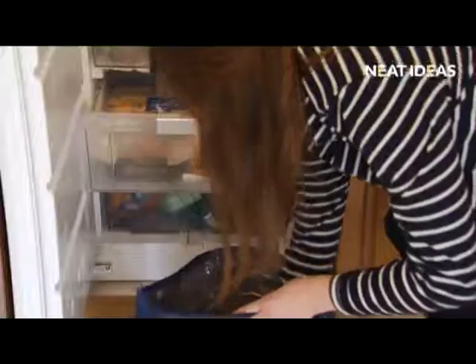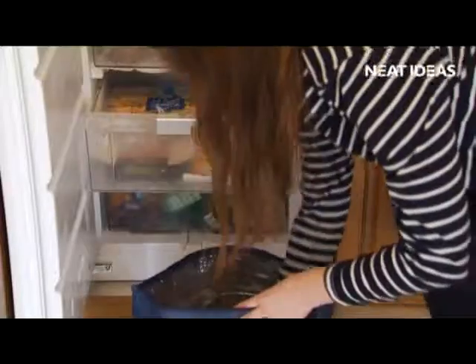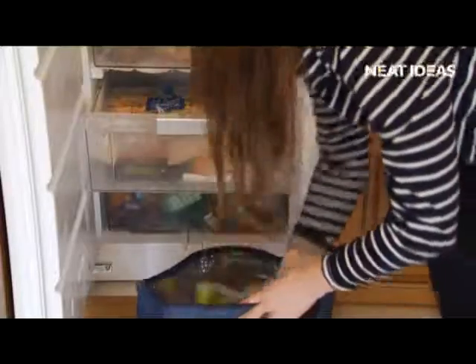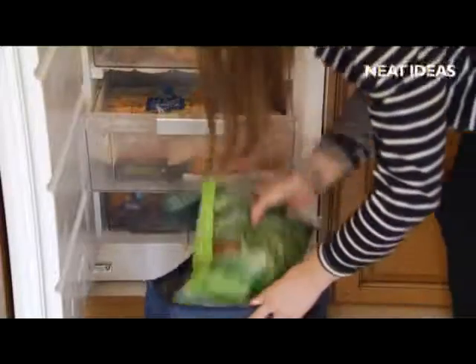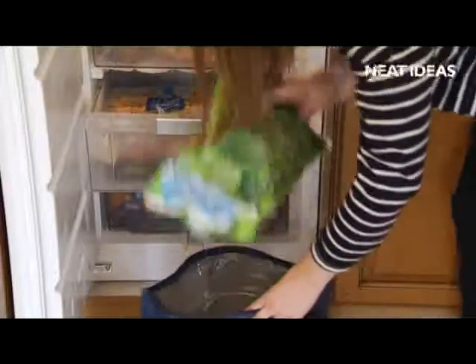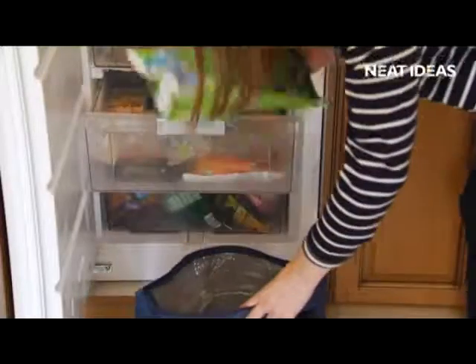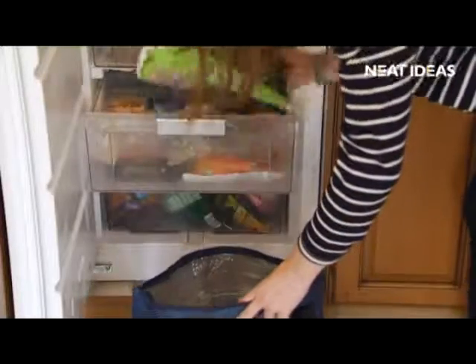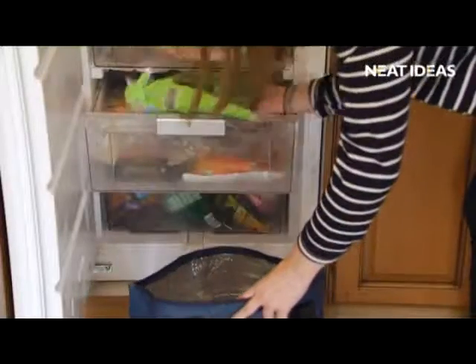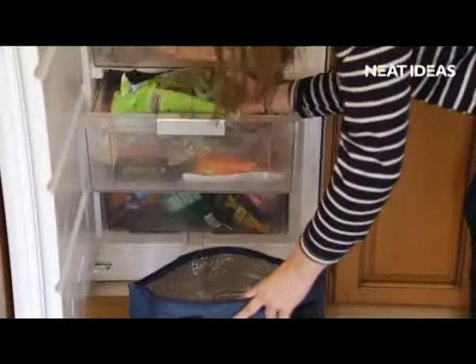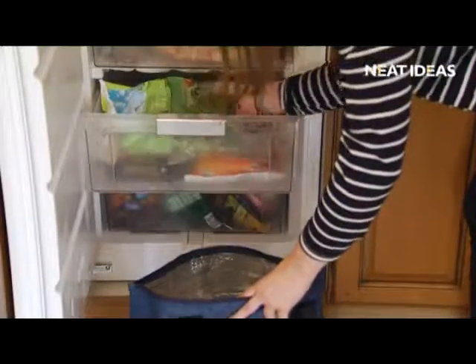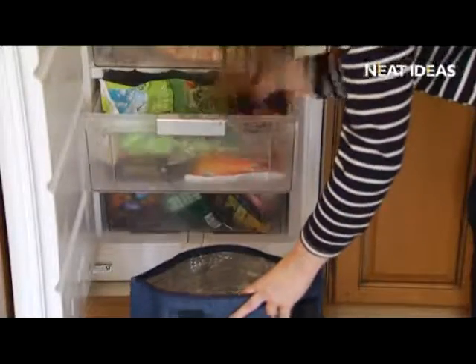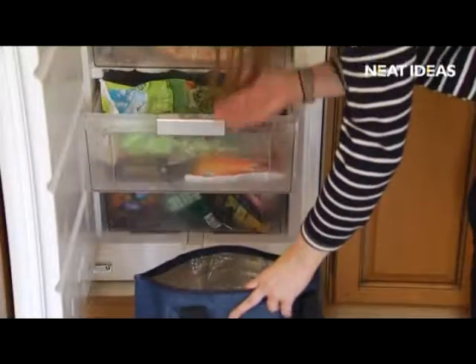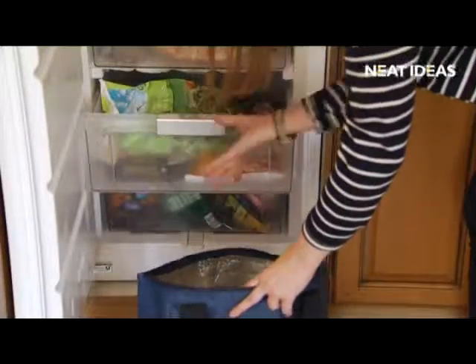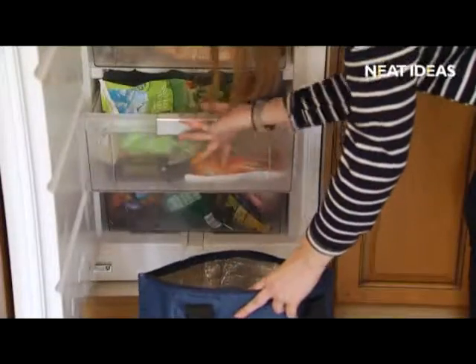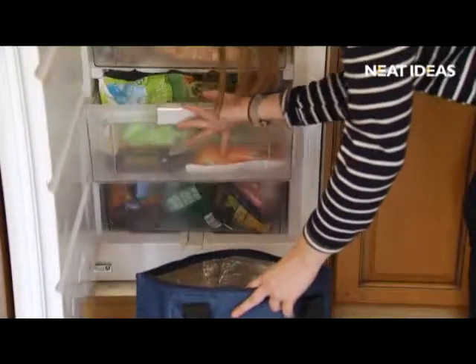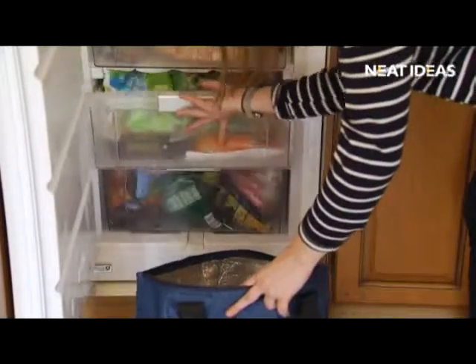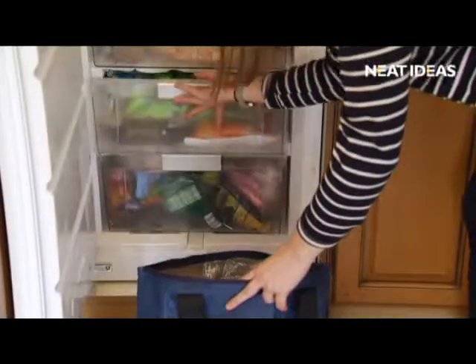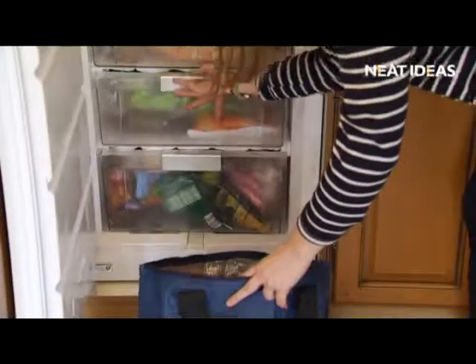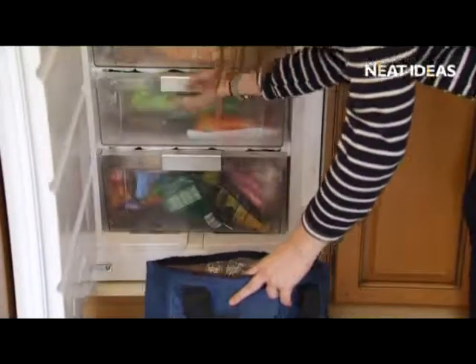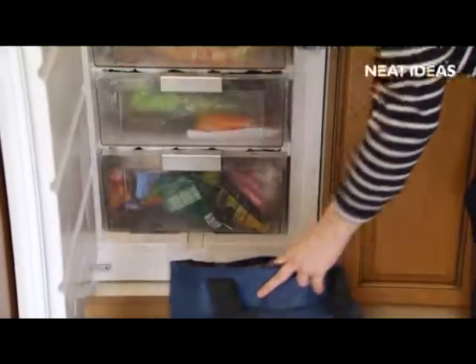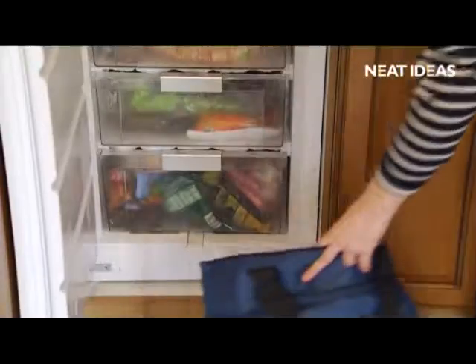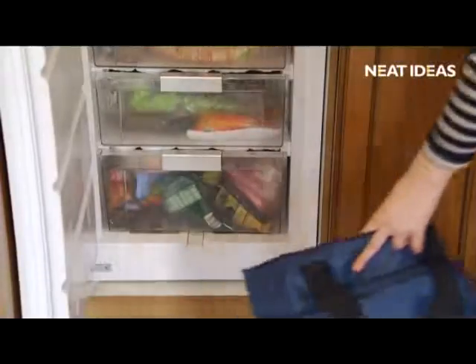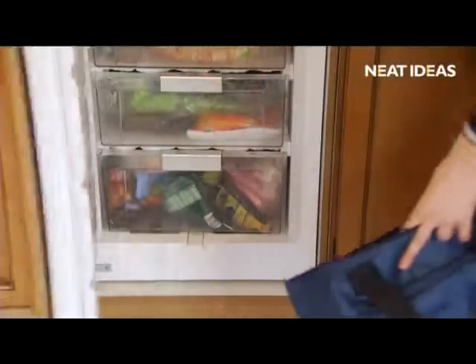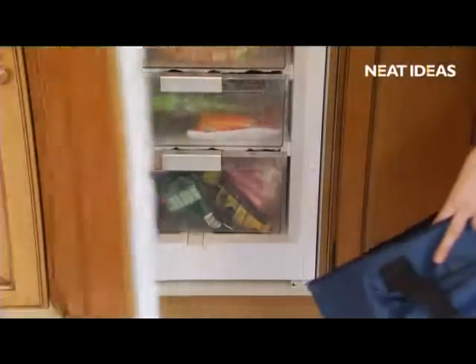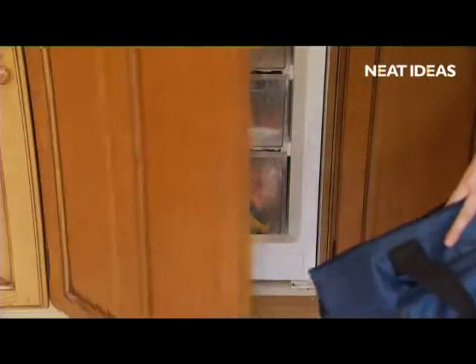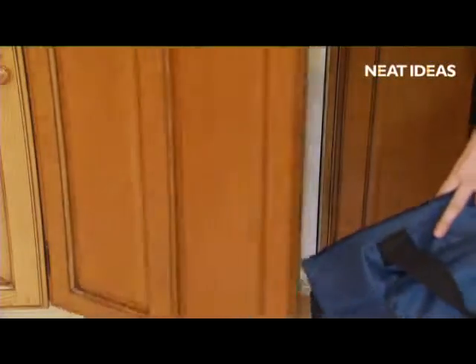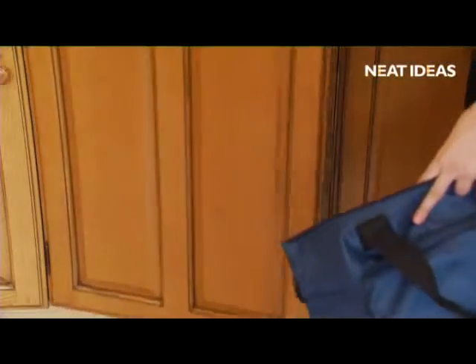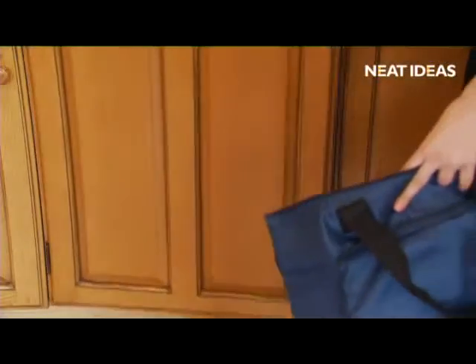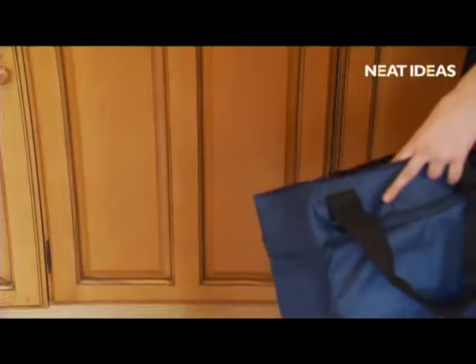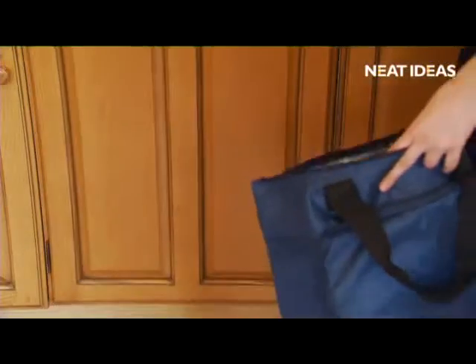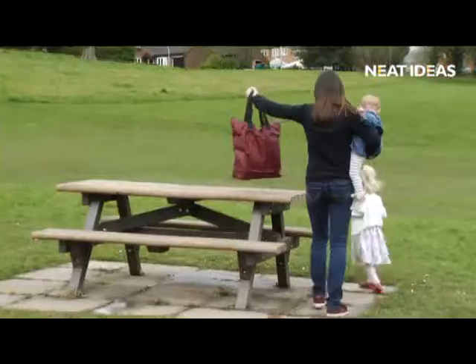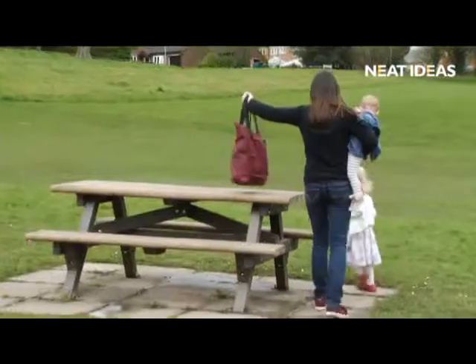Then, when you arrive home, it's straight into the fridge freezer with no chance of deterioration.